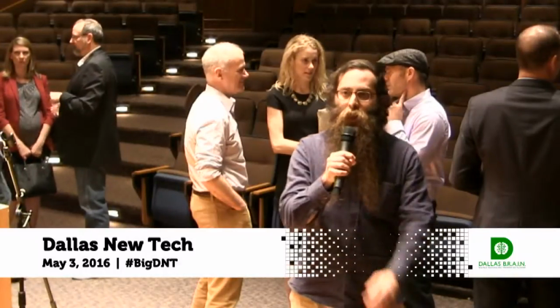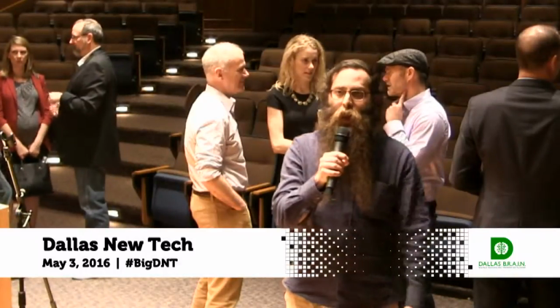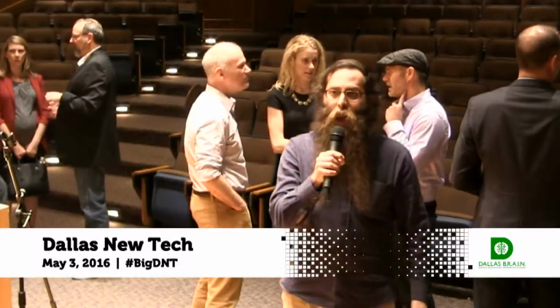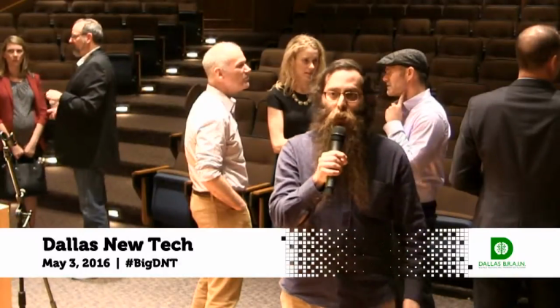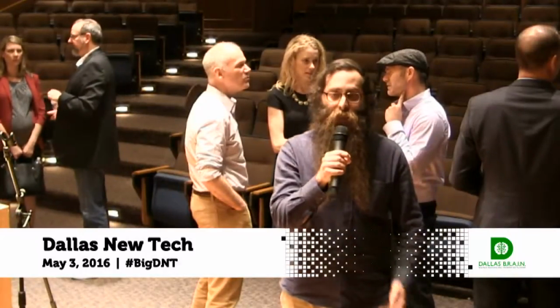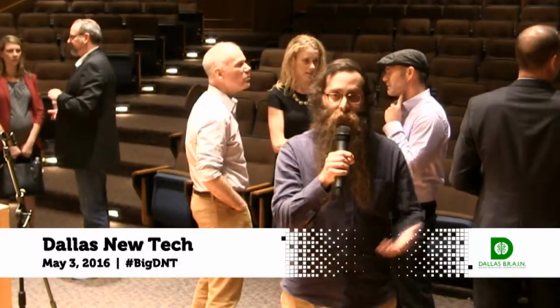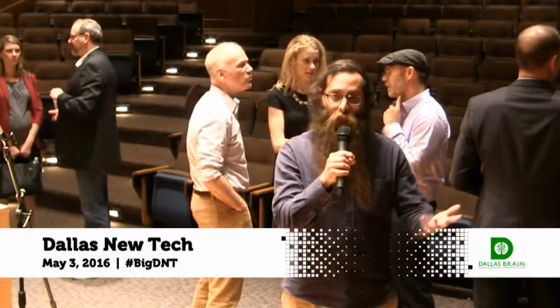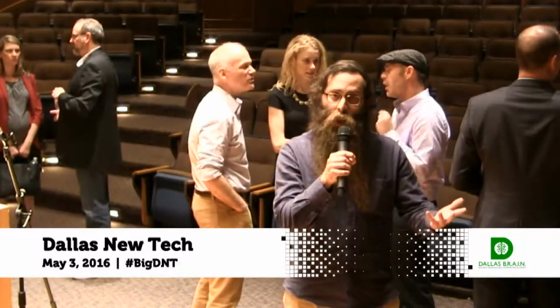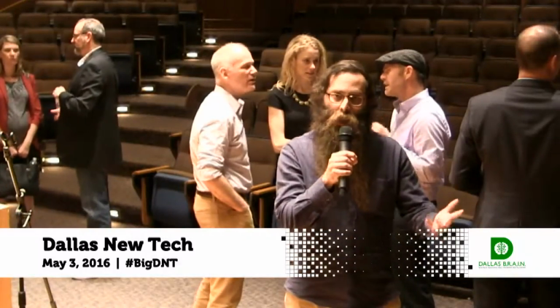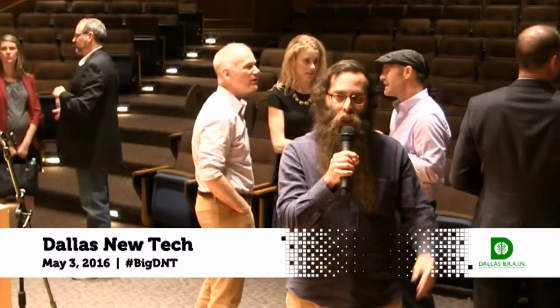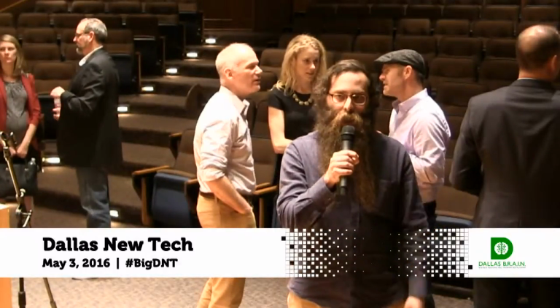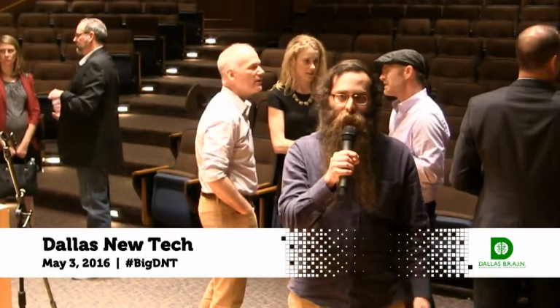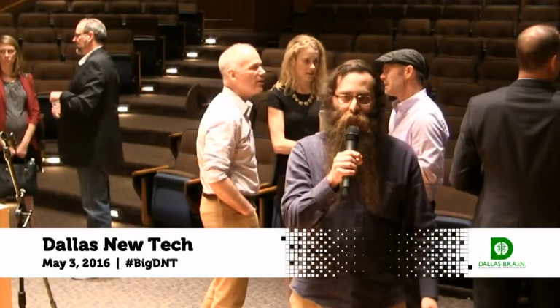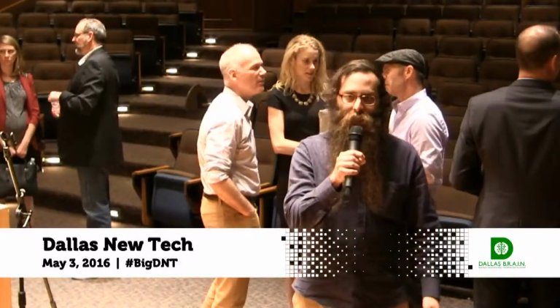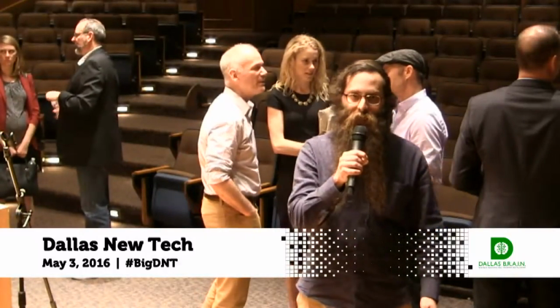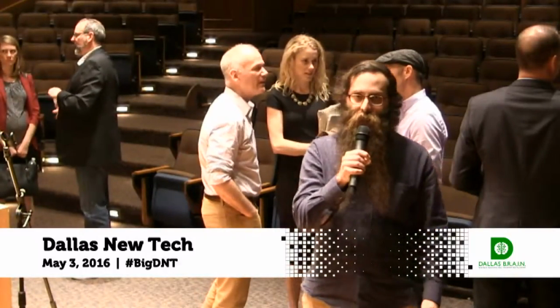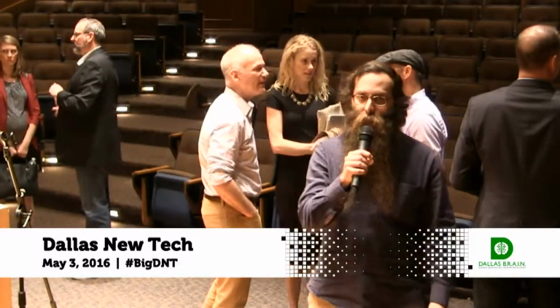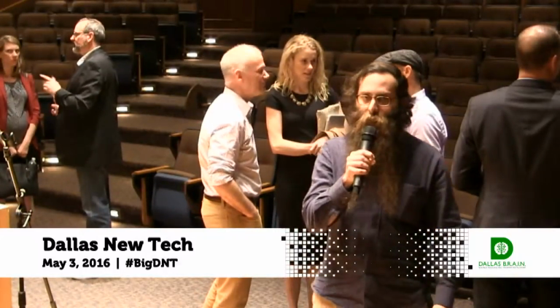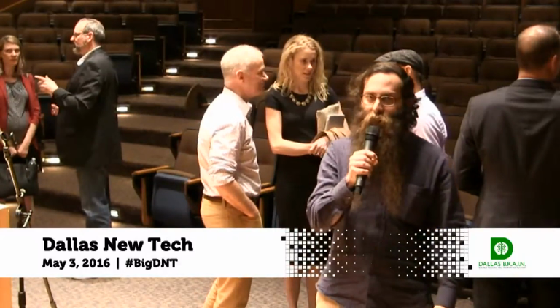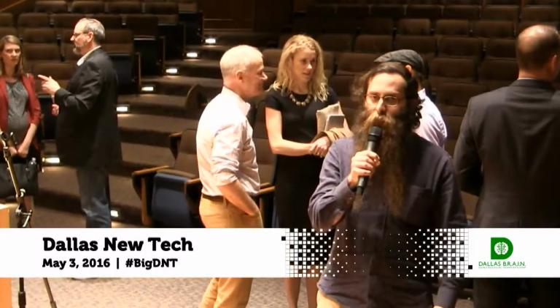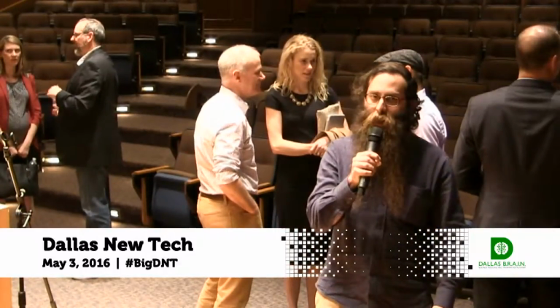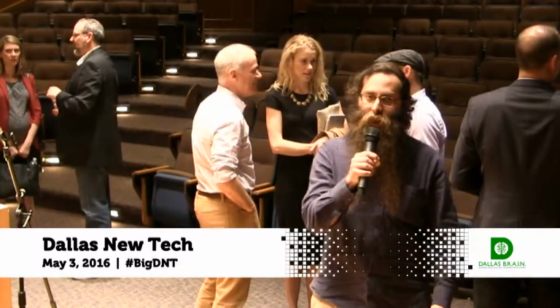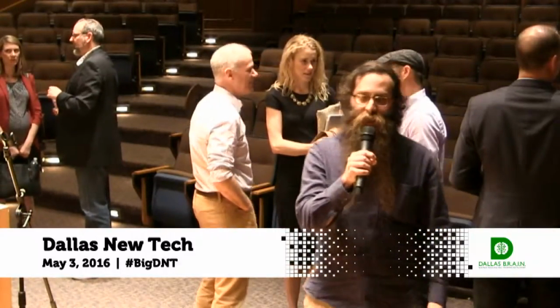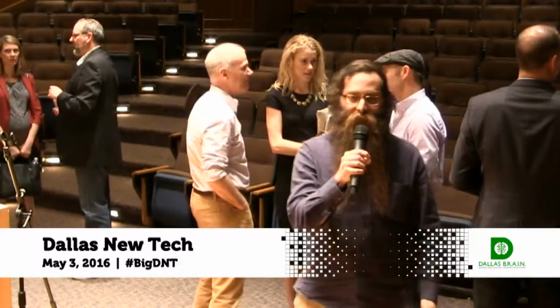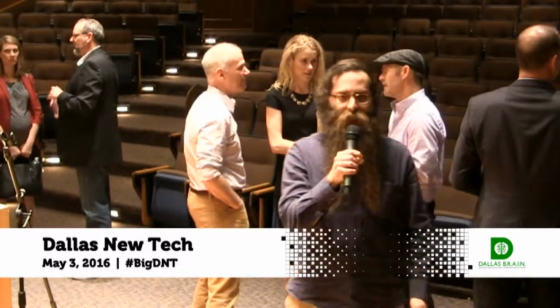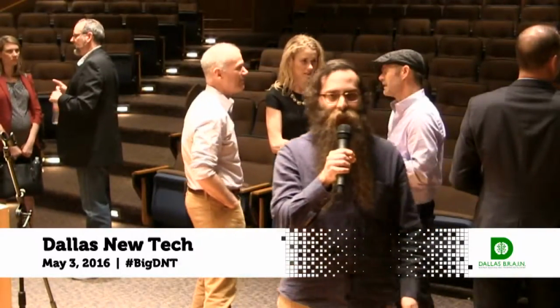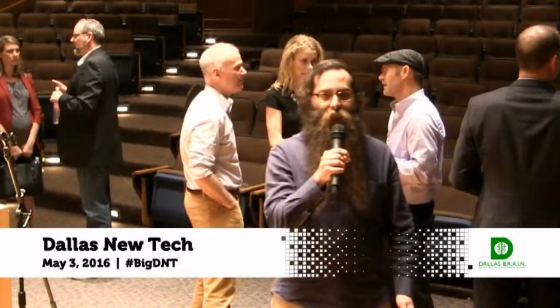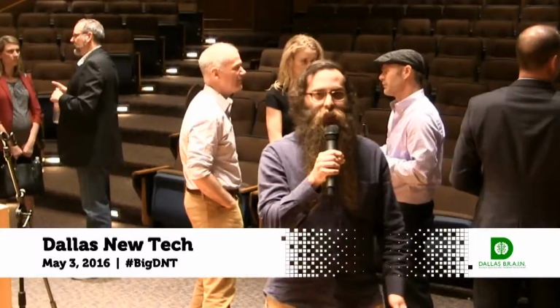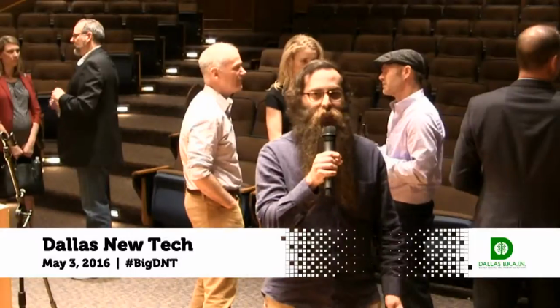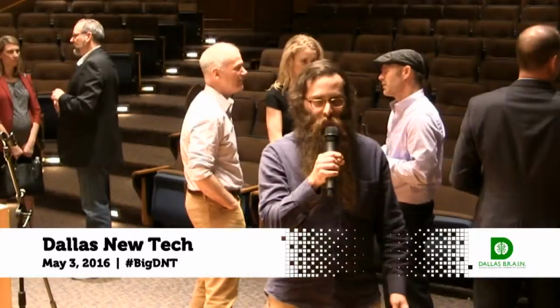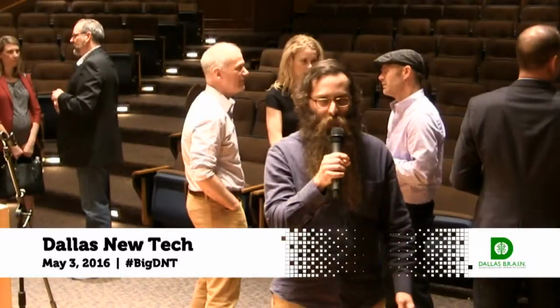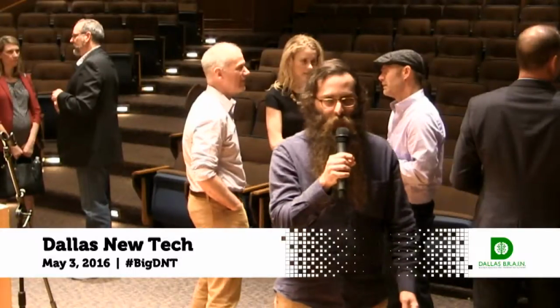Well, that's about all from the Dallas Public Library here in downtown Dallas. Thank you very much.